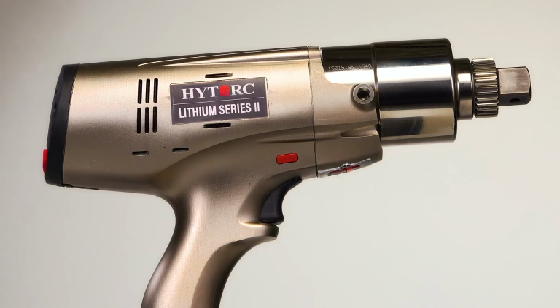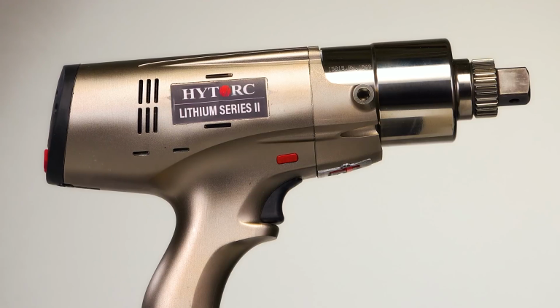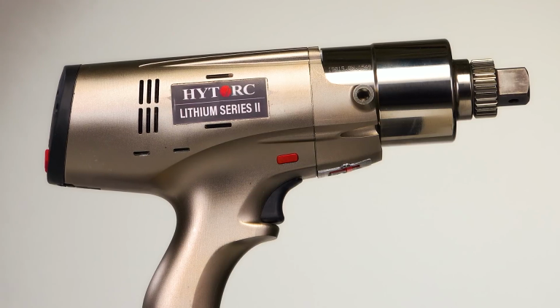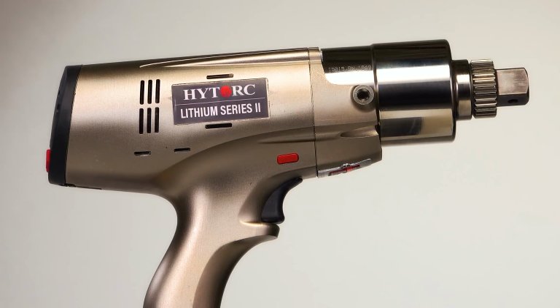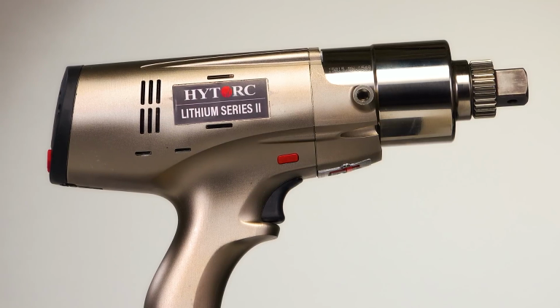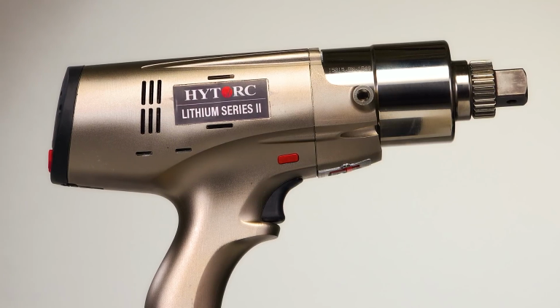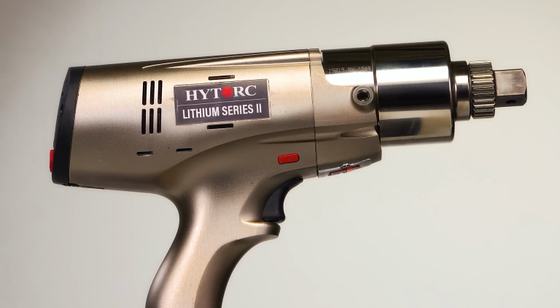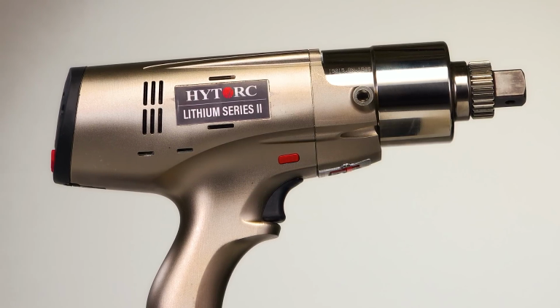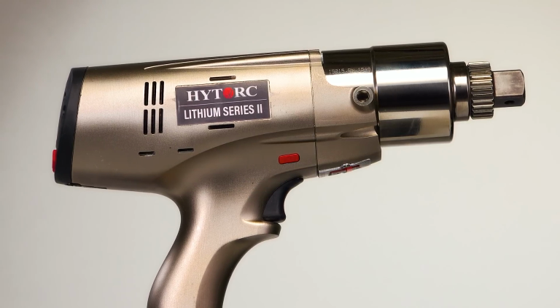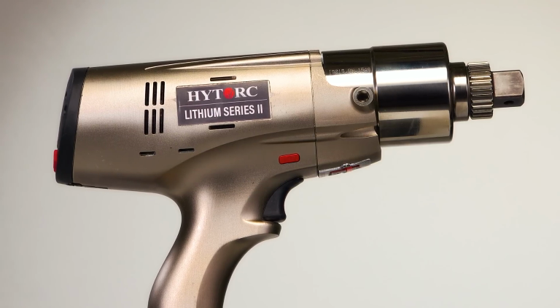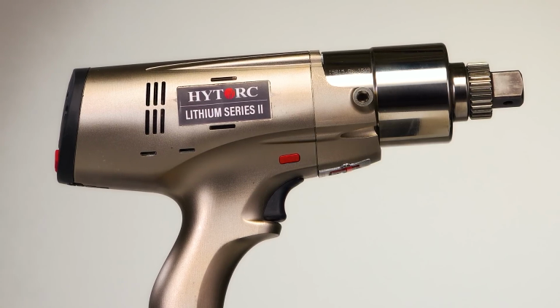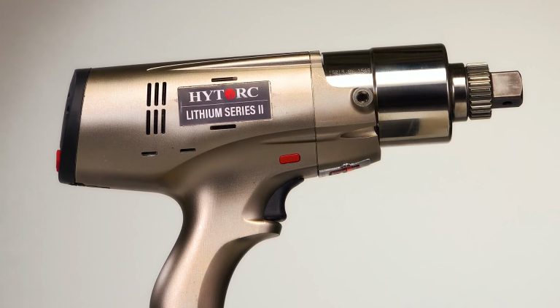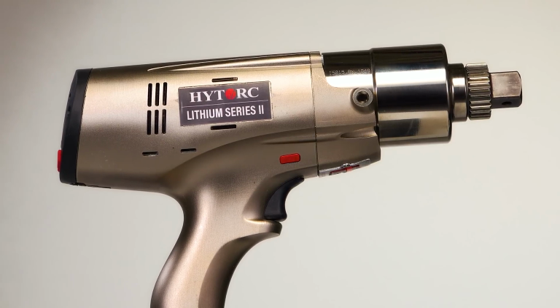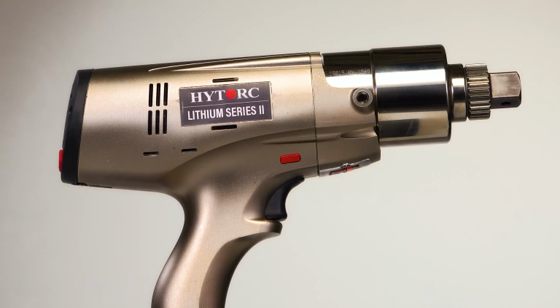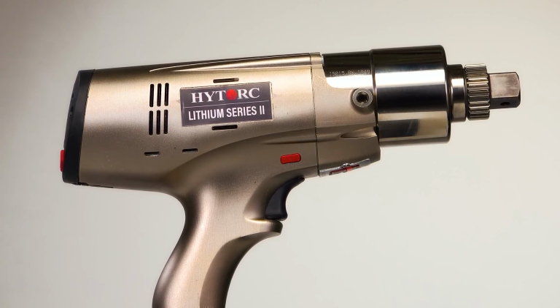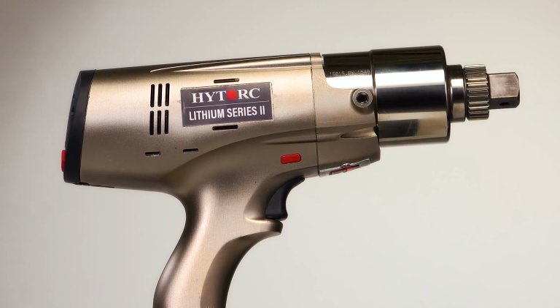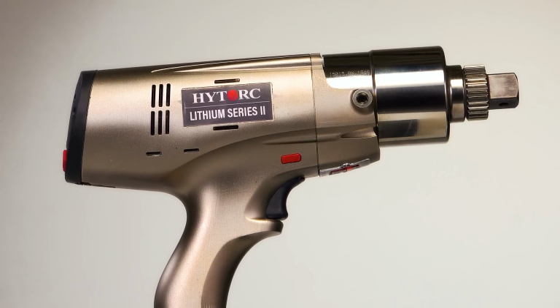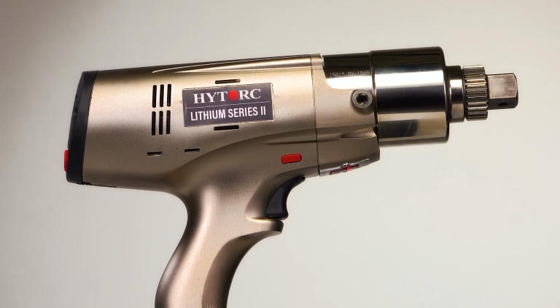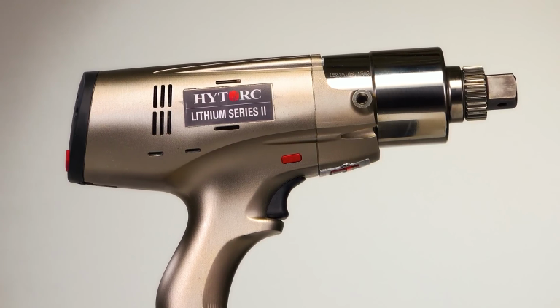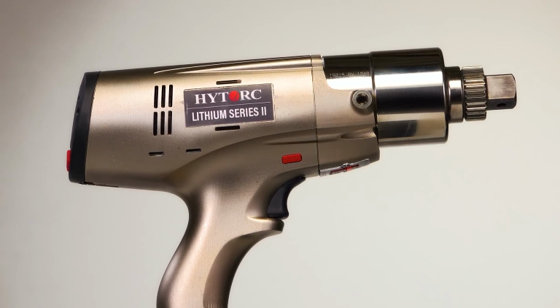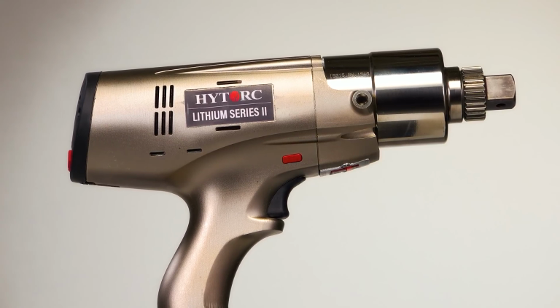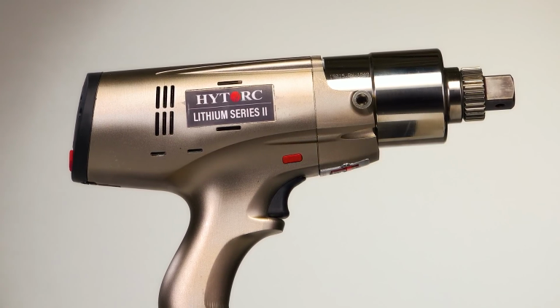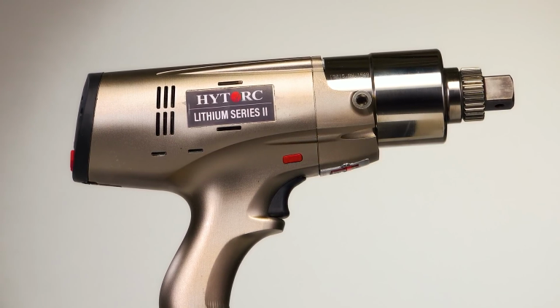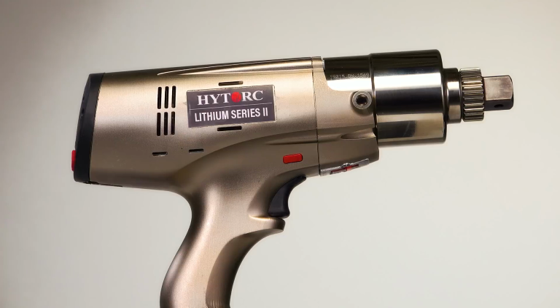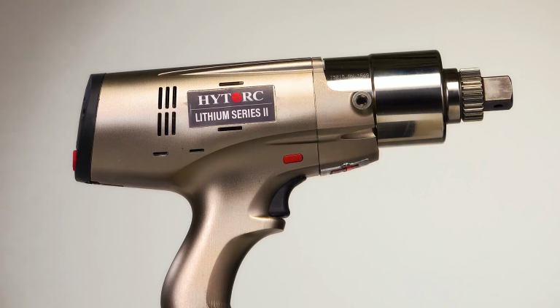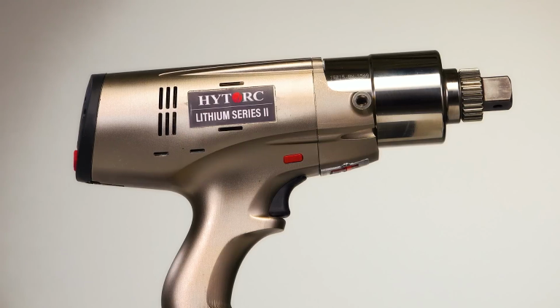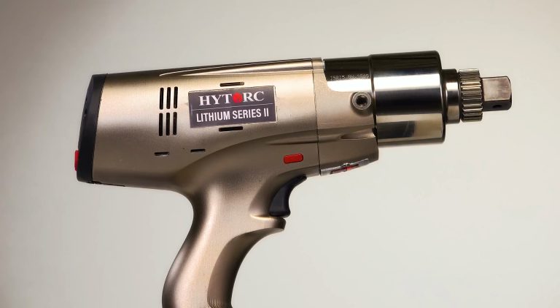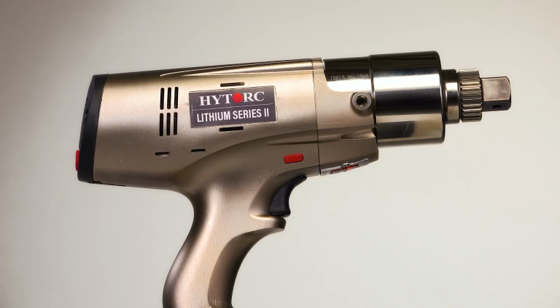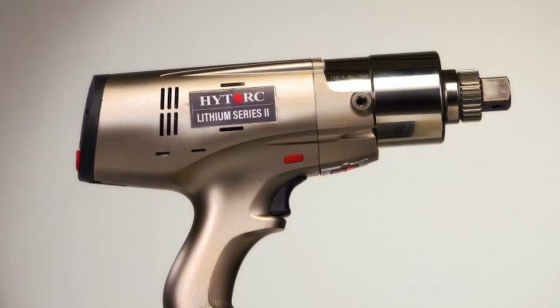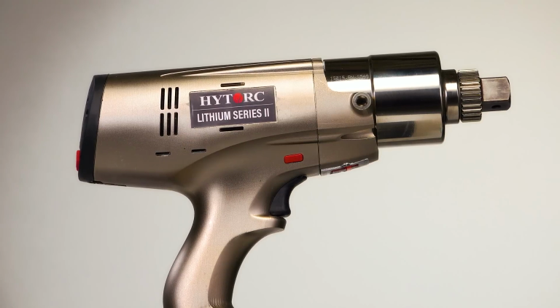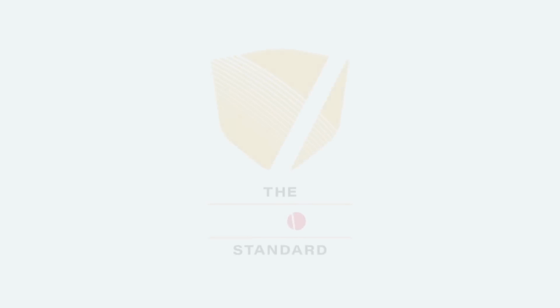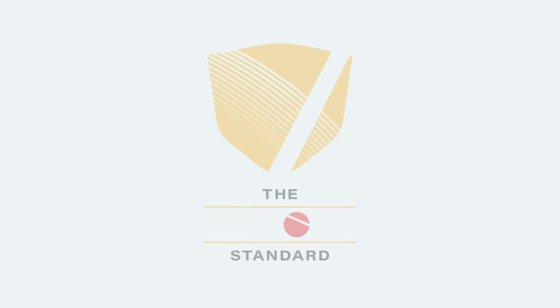The Lithium Series 2 from High Torque sets the standard for portable, efficient, and safe bolting.